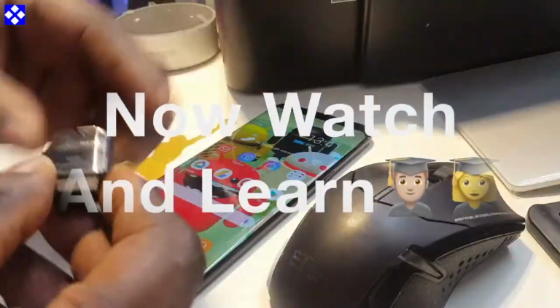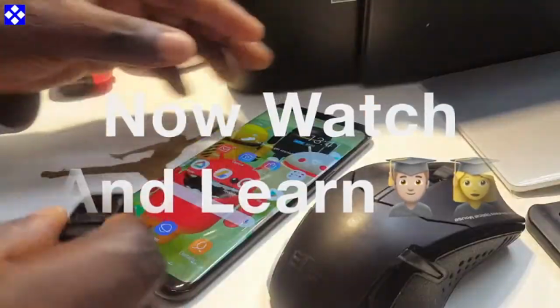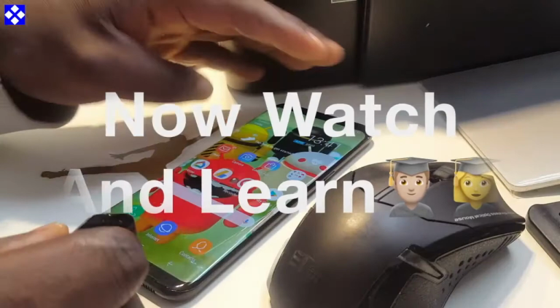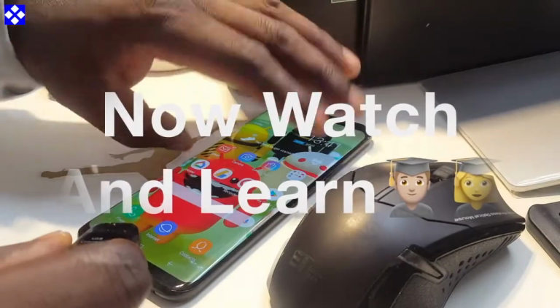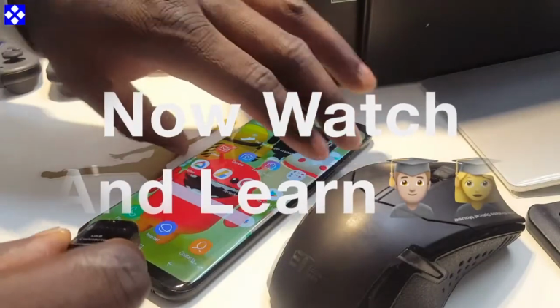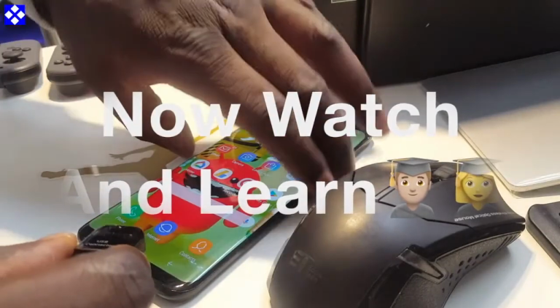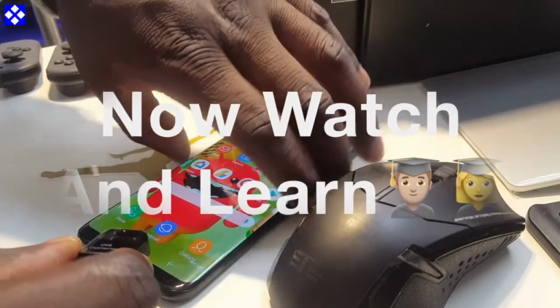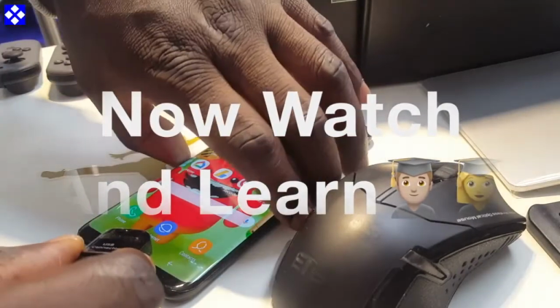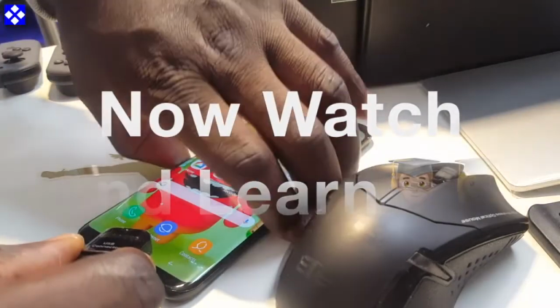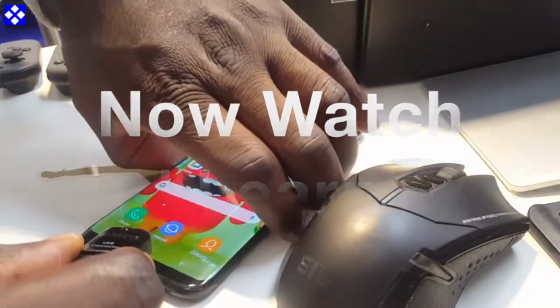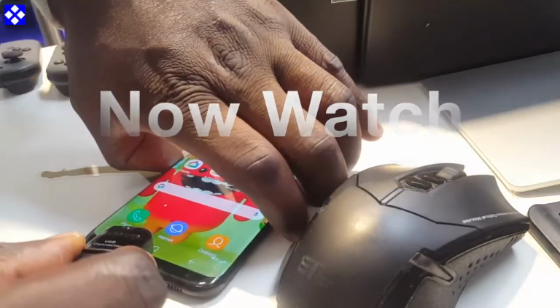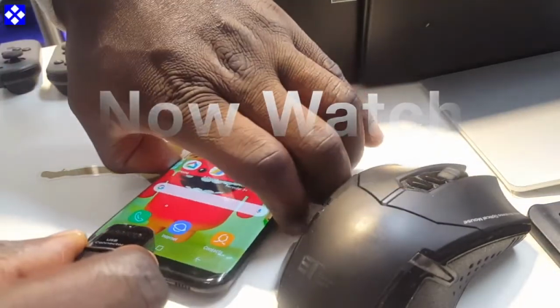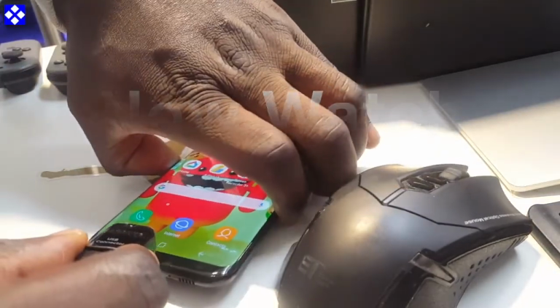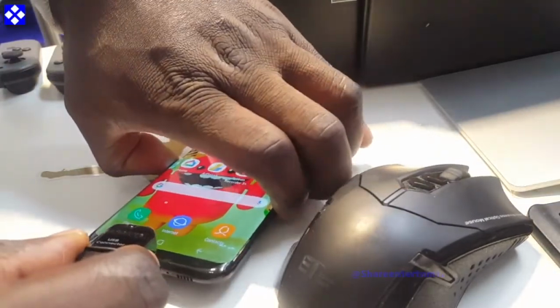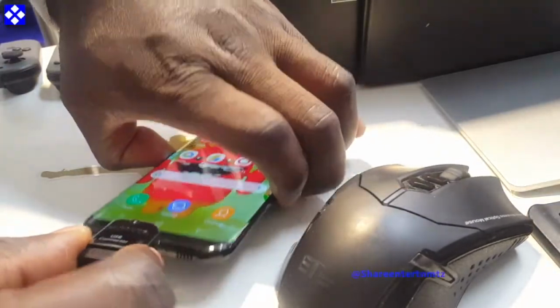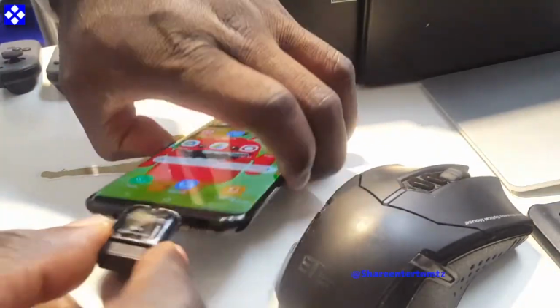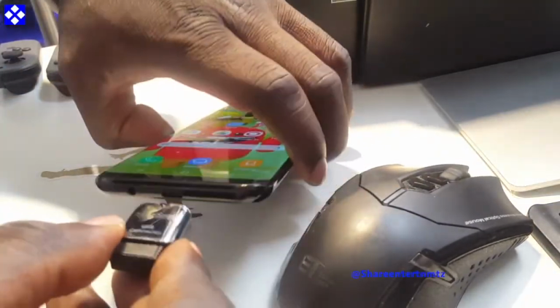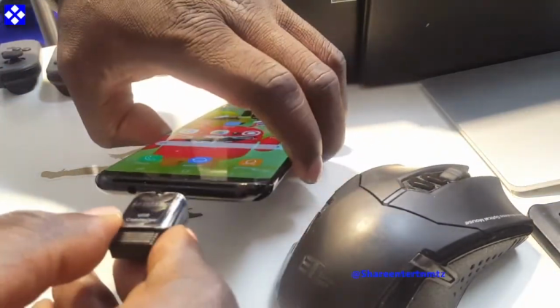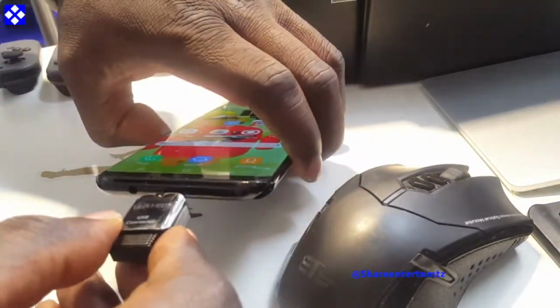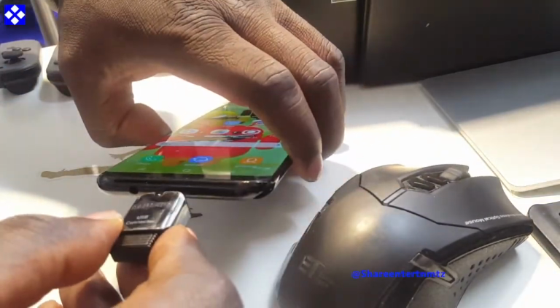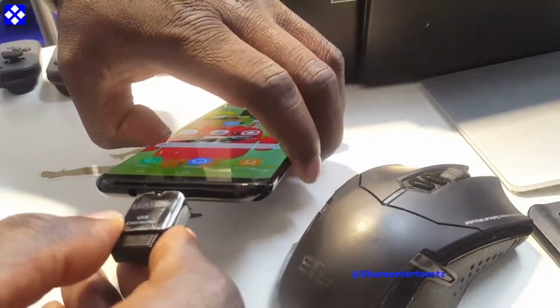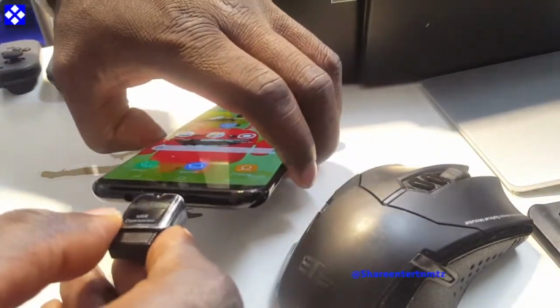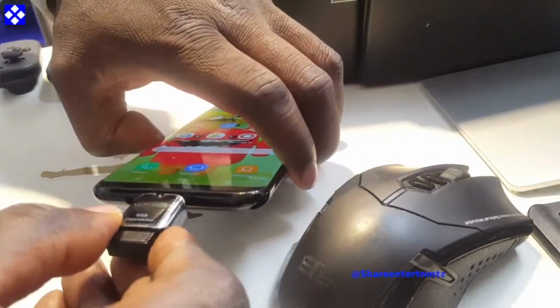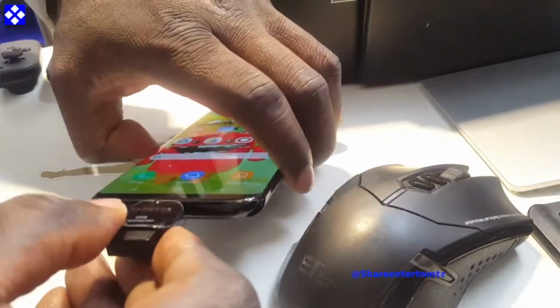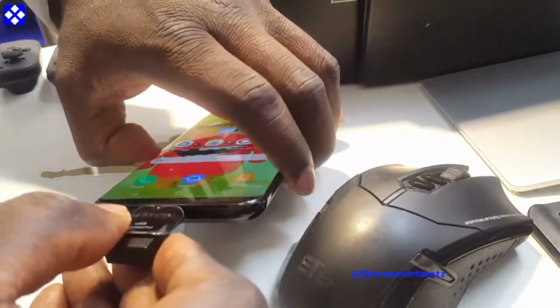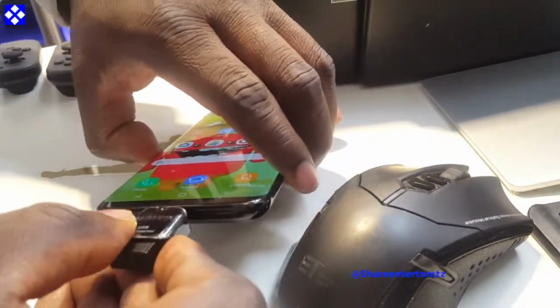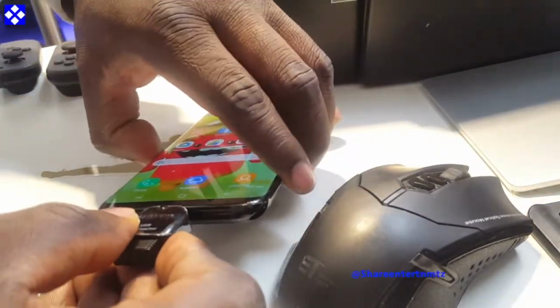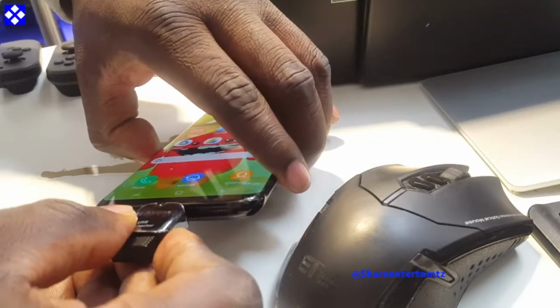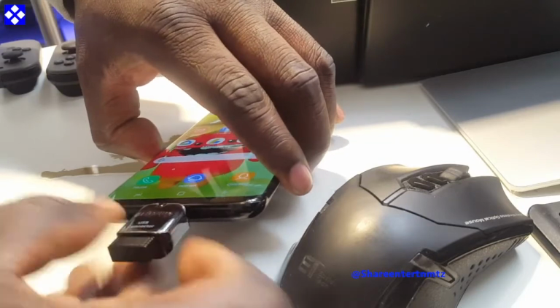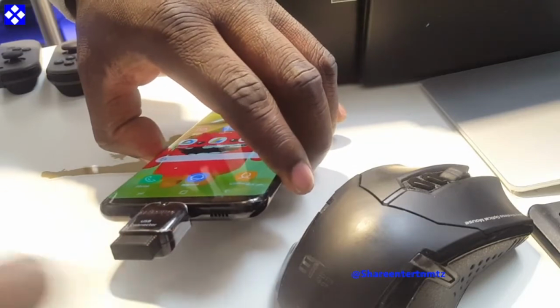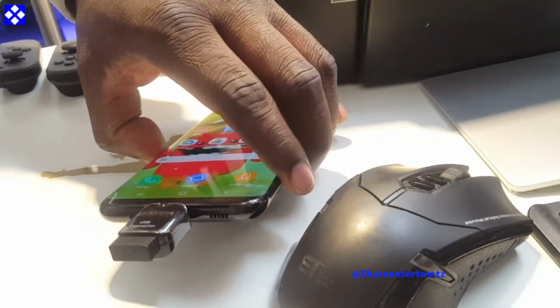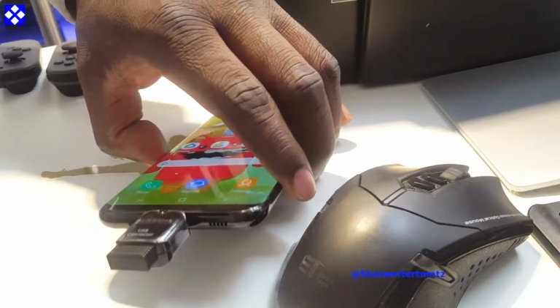Connect these two together, push them into your phone, and you should be ready to go.